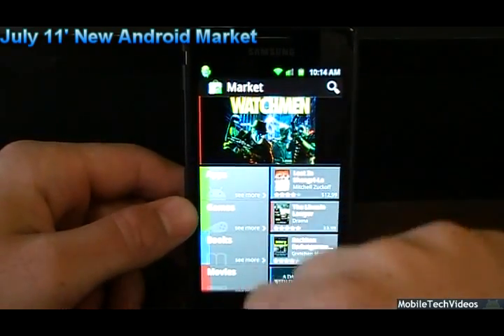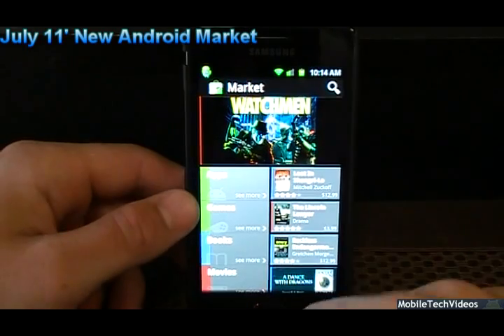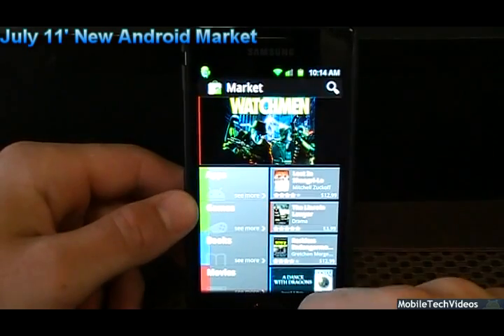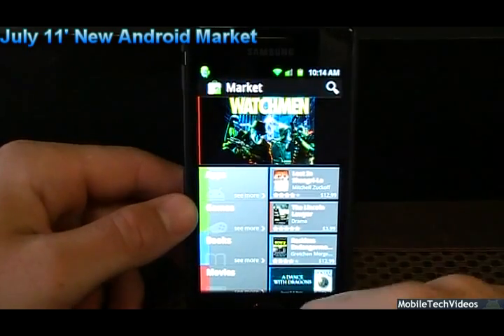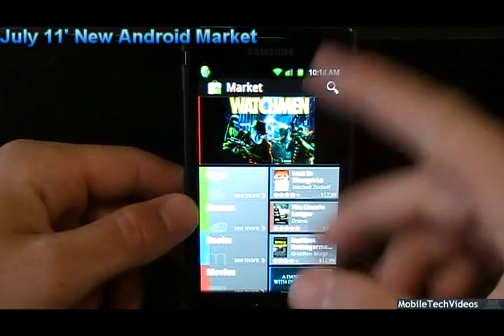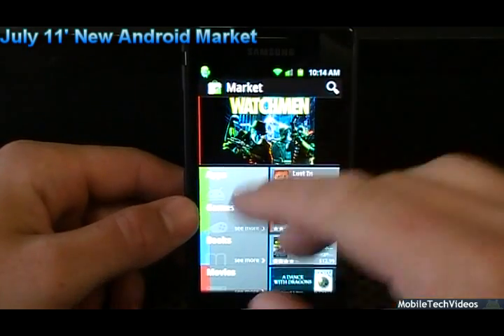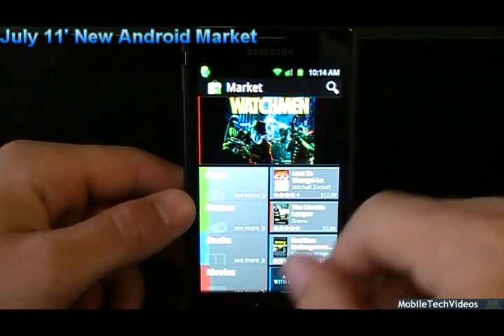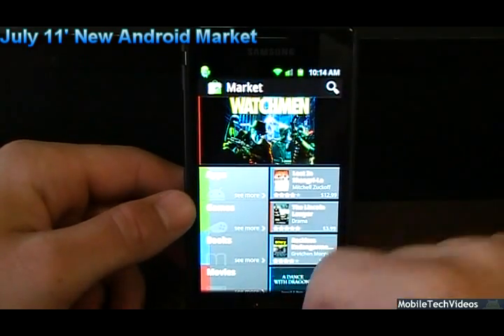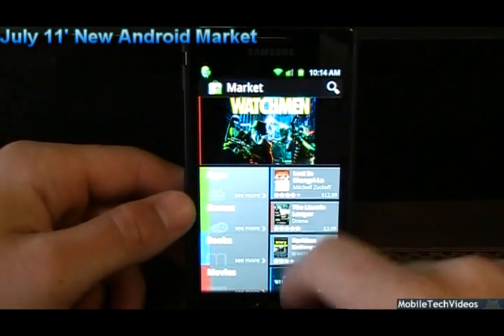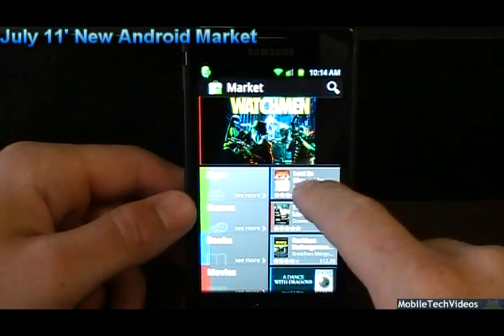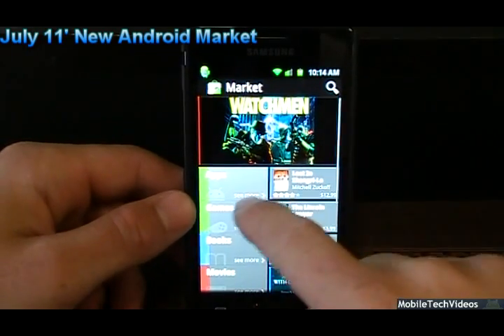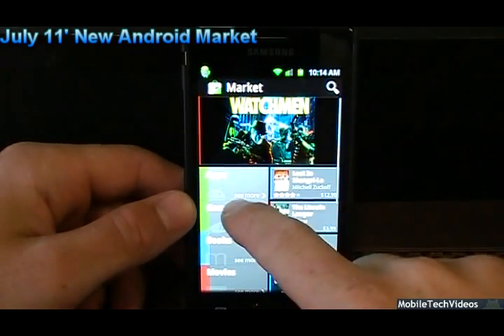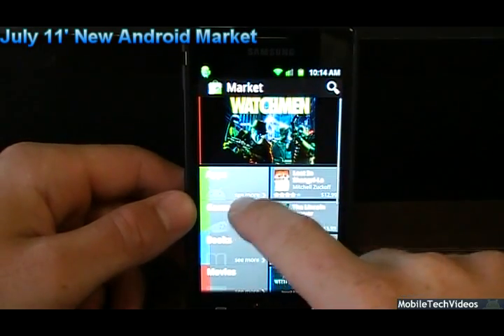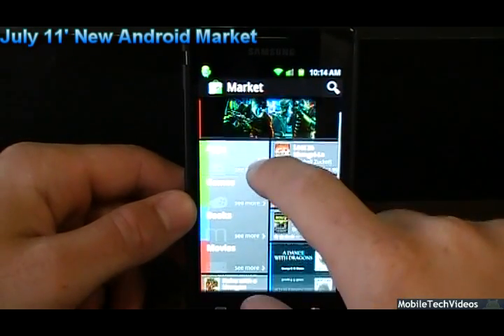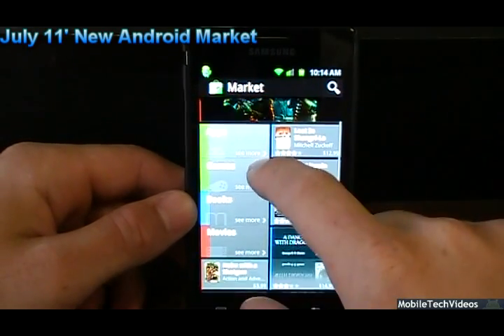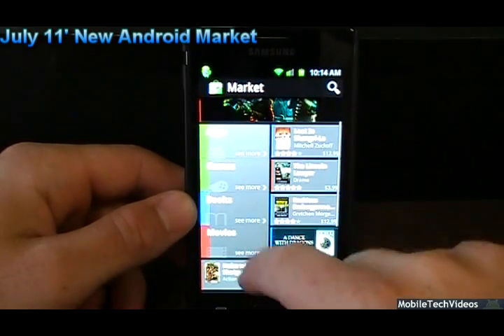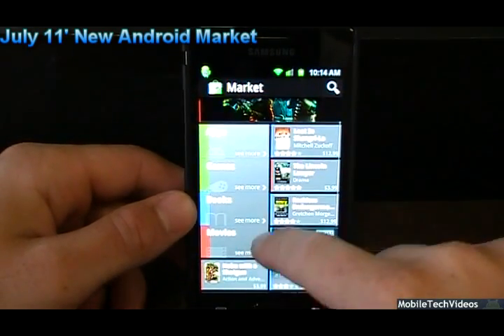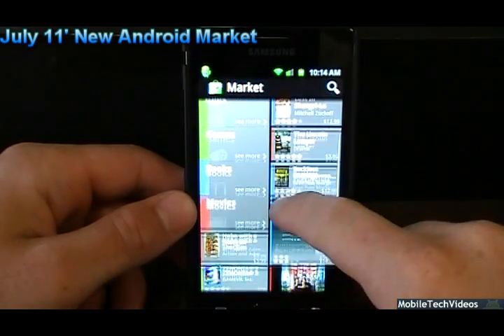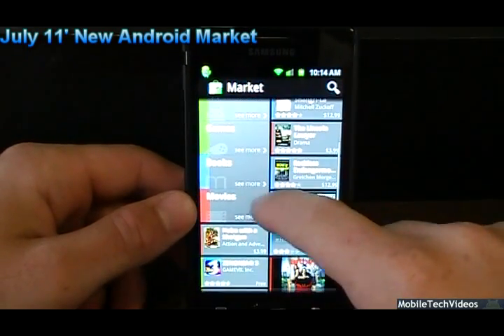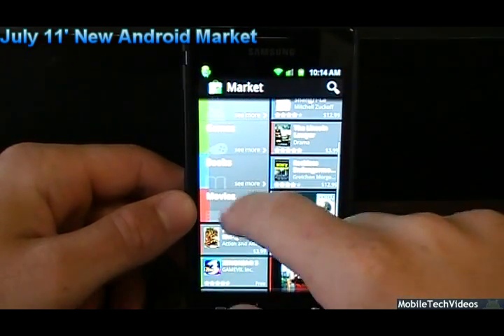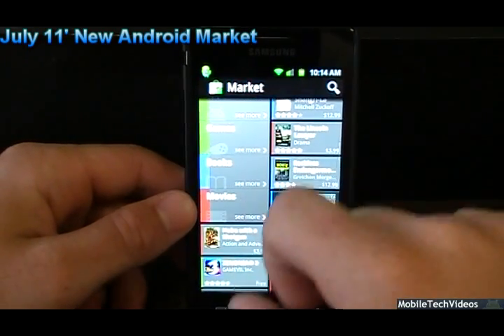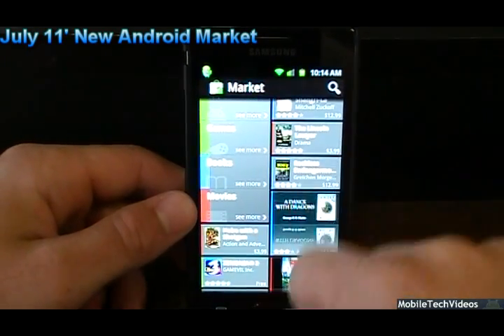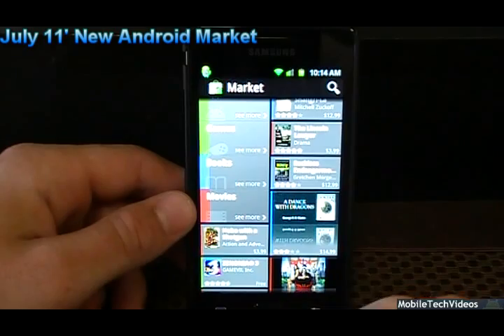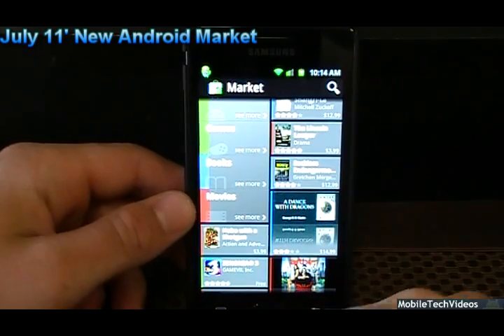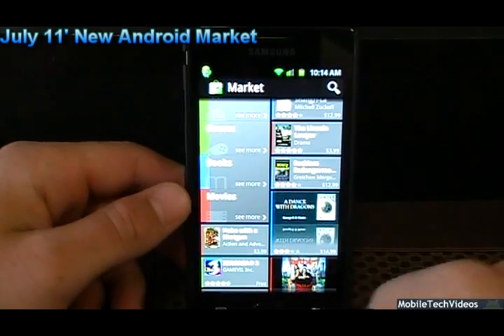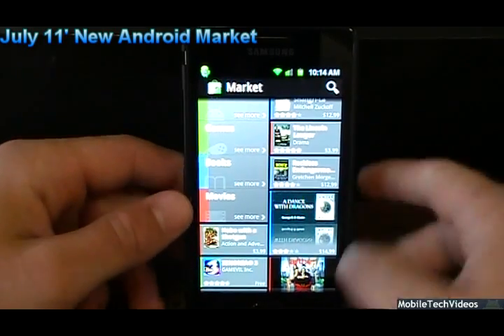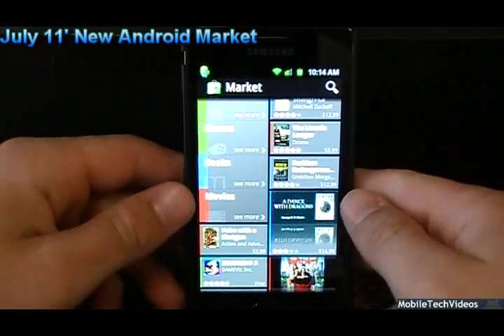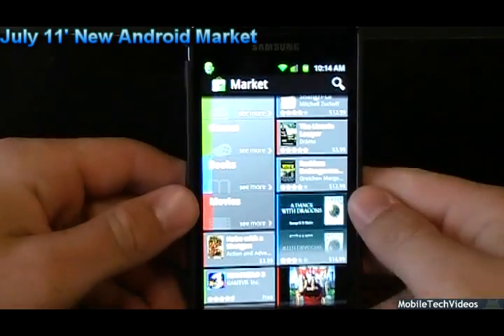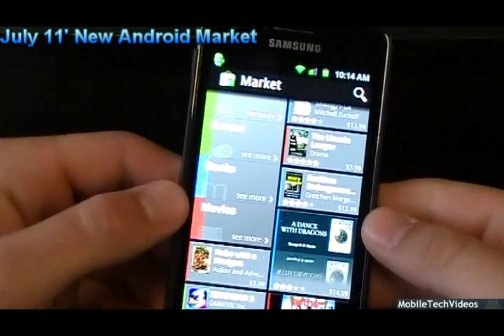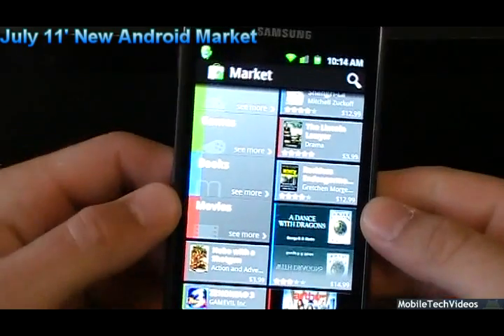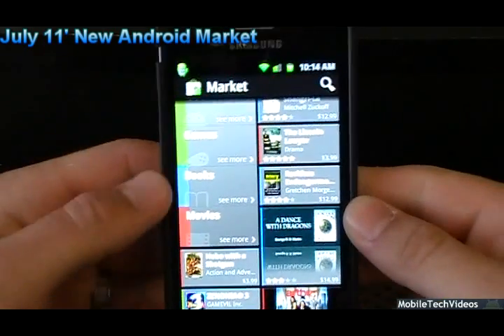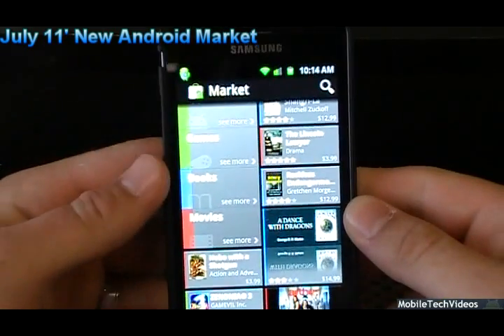Right off the bat, huge differences. We've got apps, games, books, and movies — books and movies being two new additions.